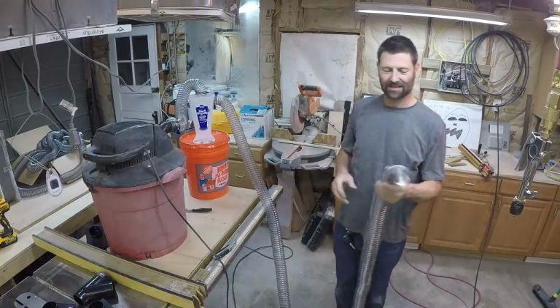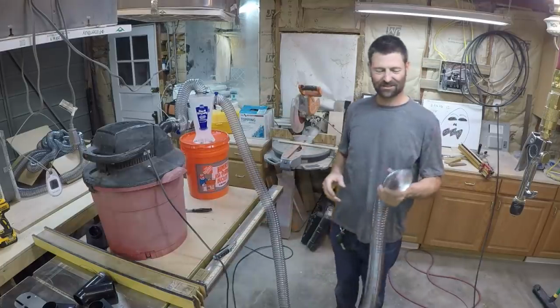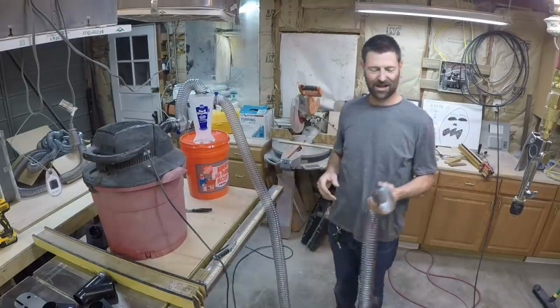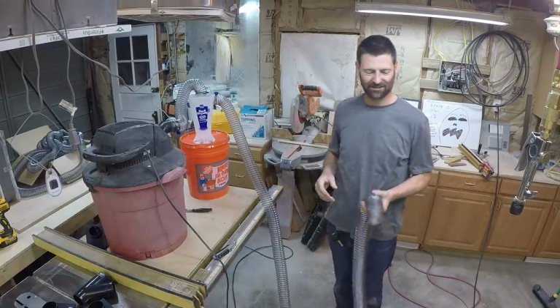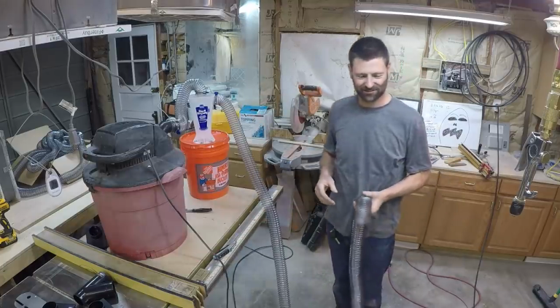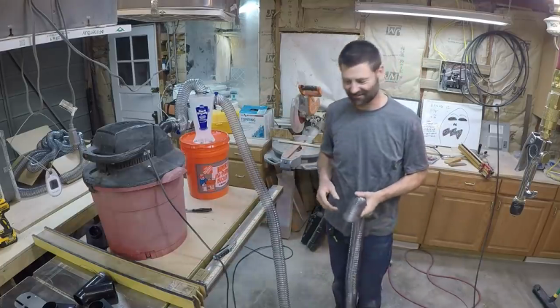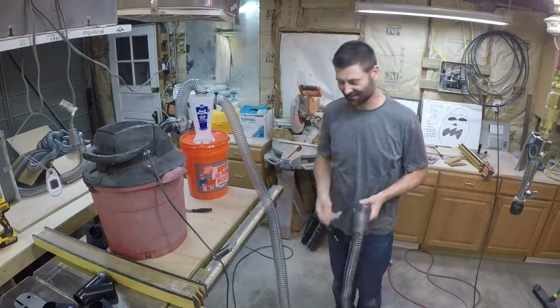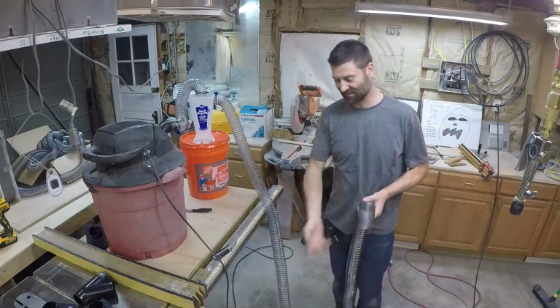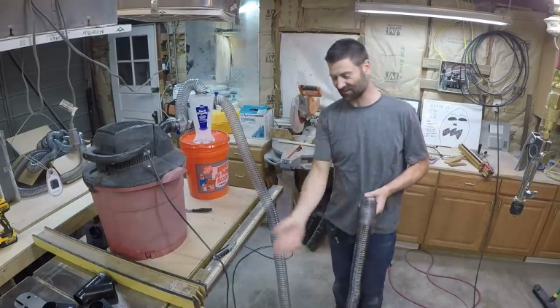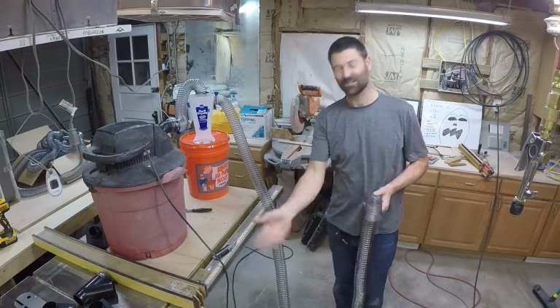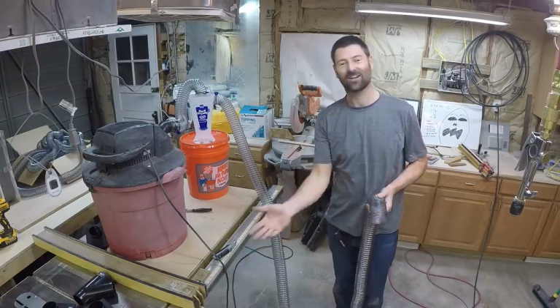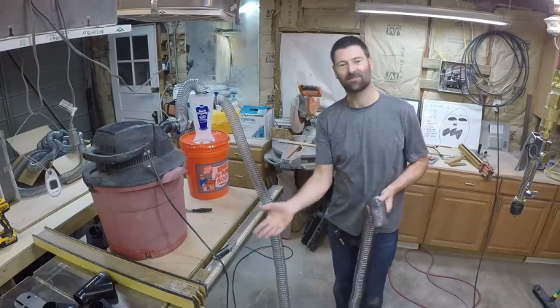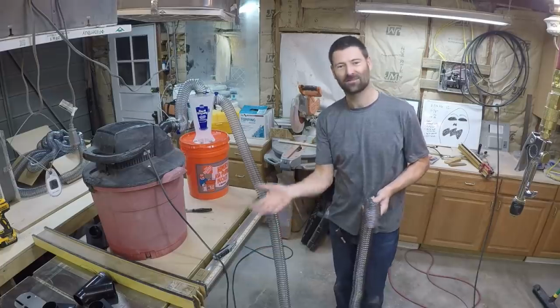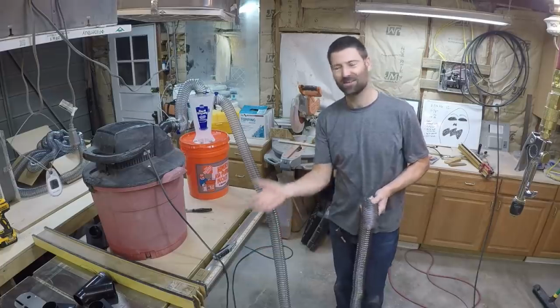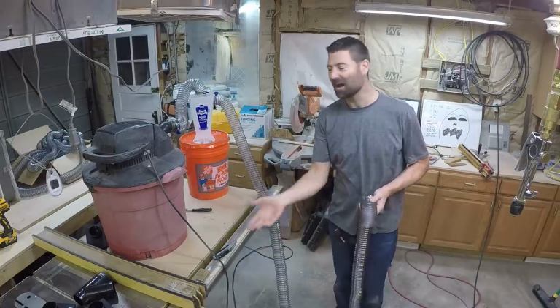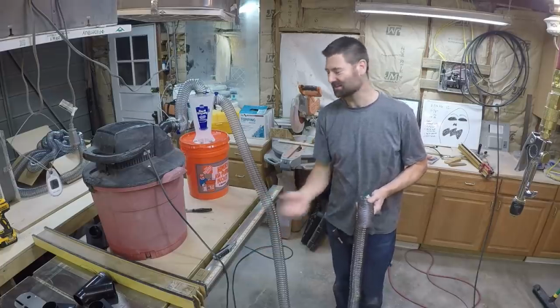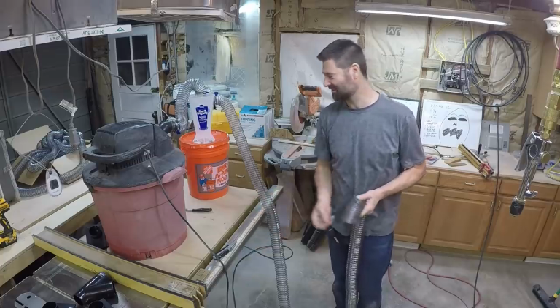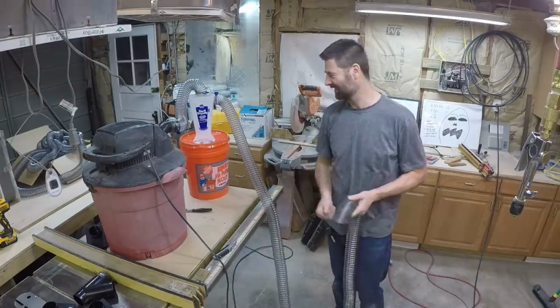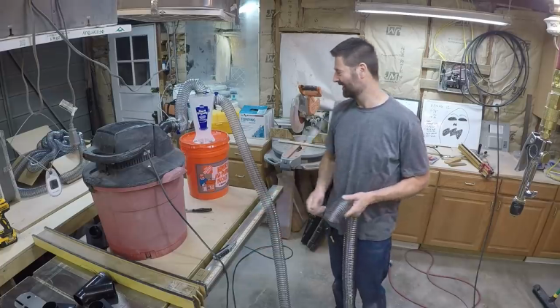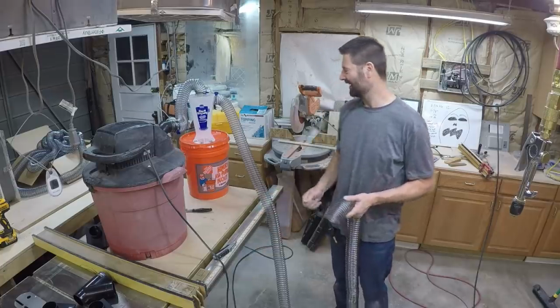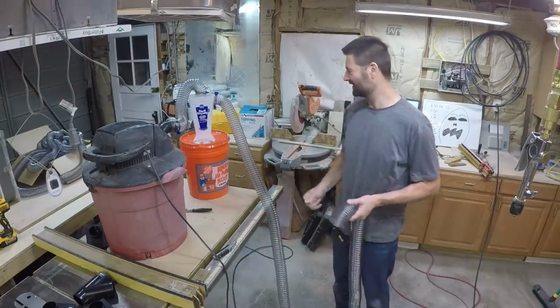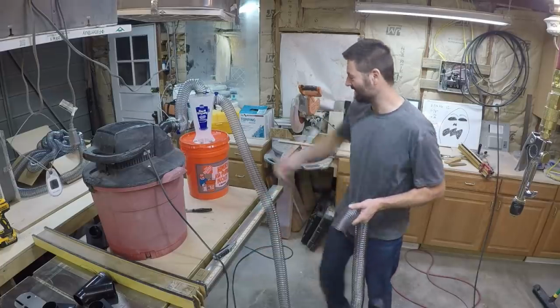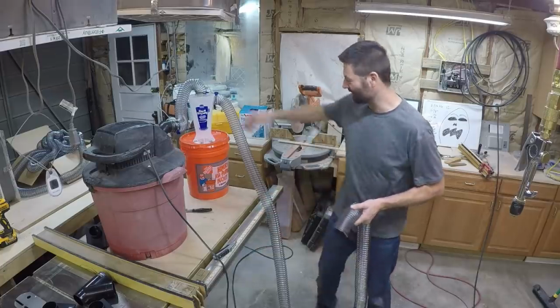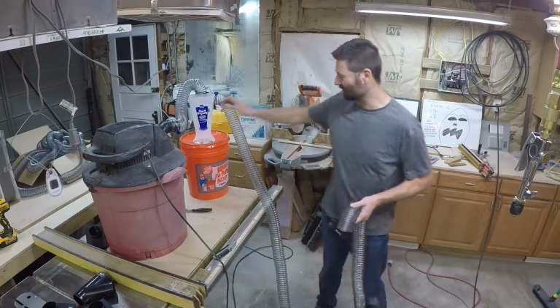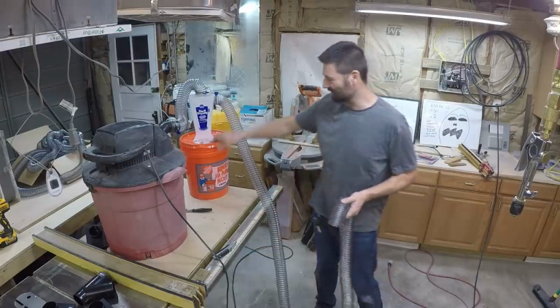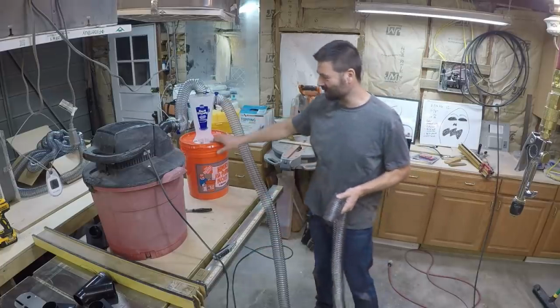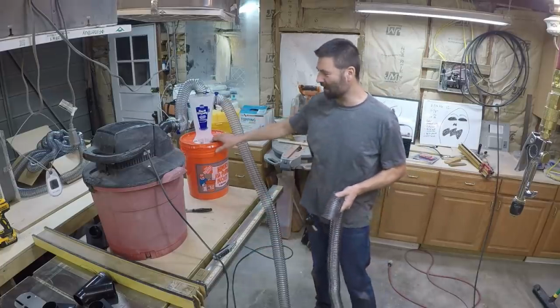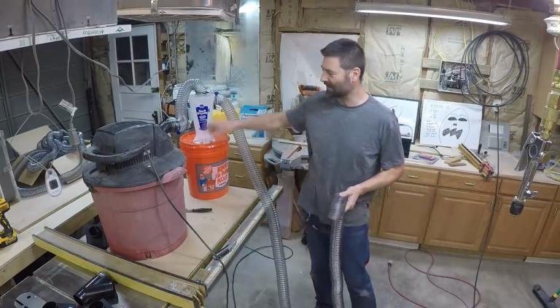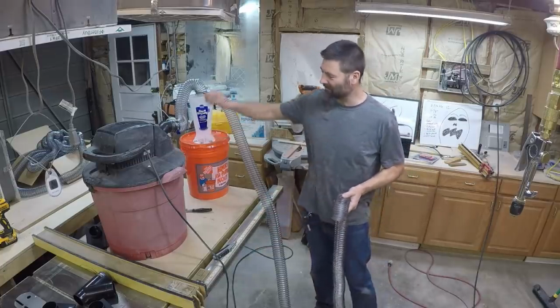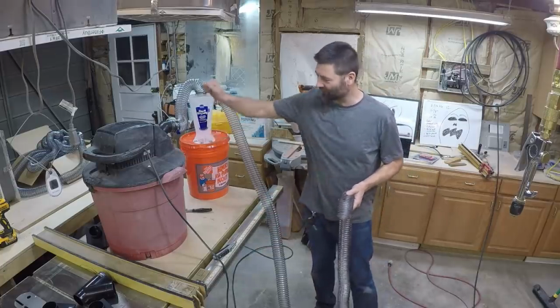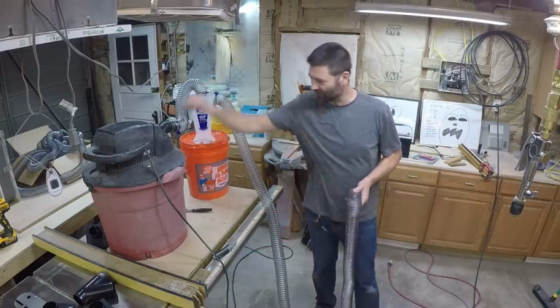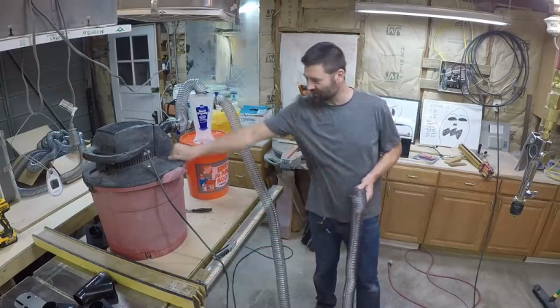Next test is to suck up some dust and see if it goes in the bucket or if it goes in the shop vac.